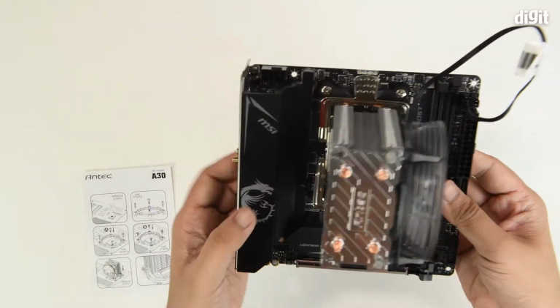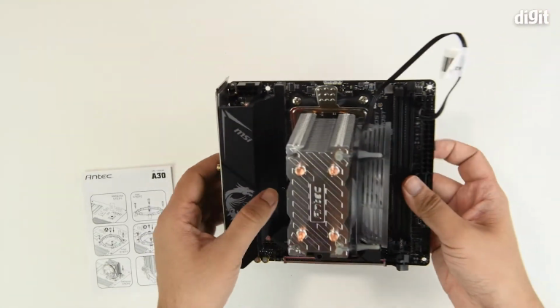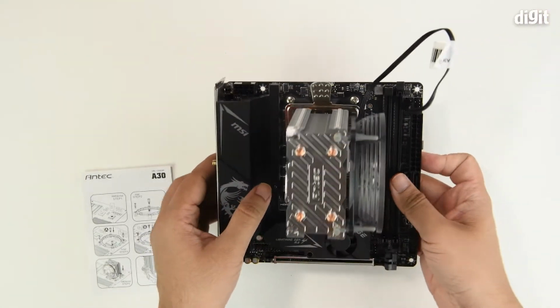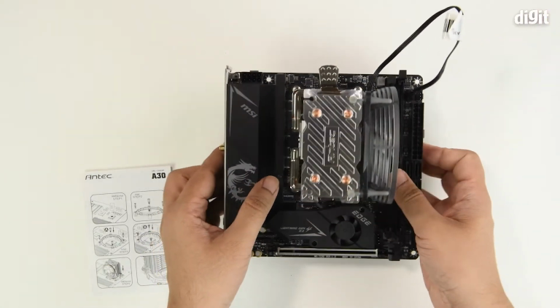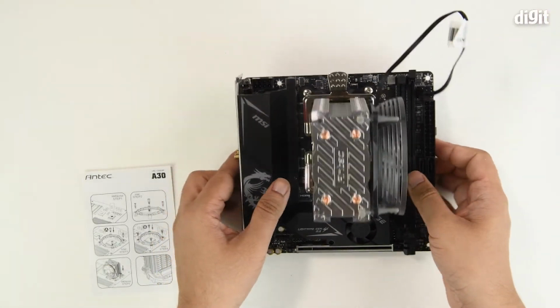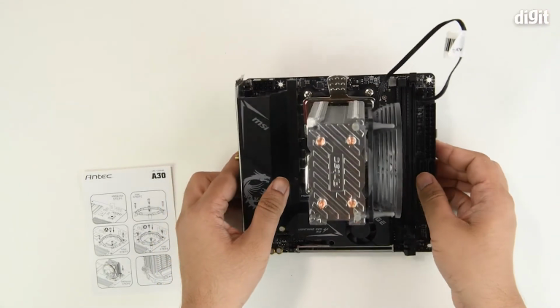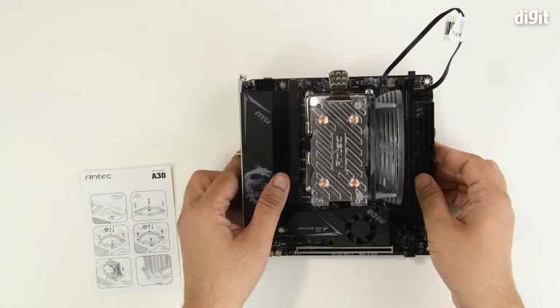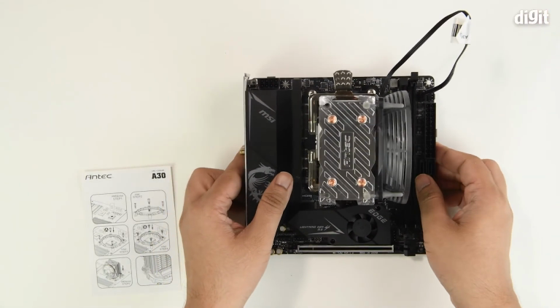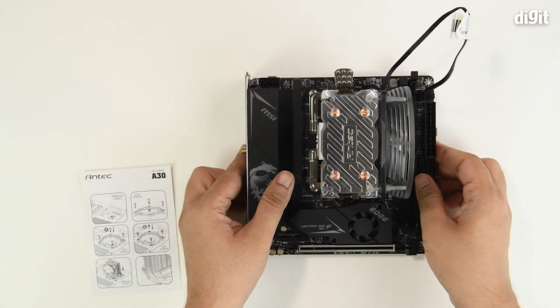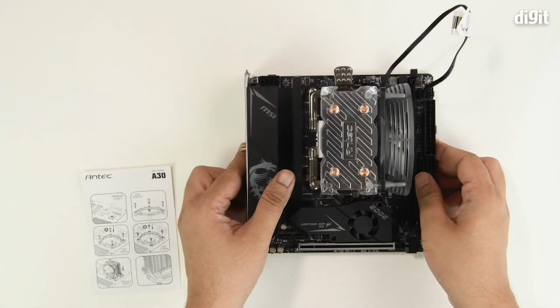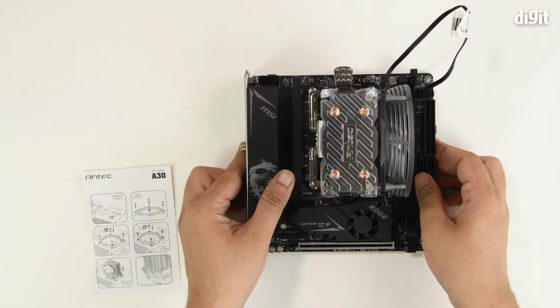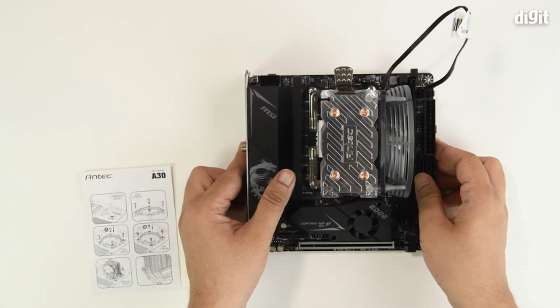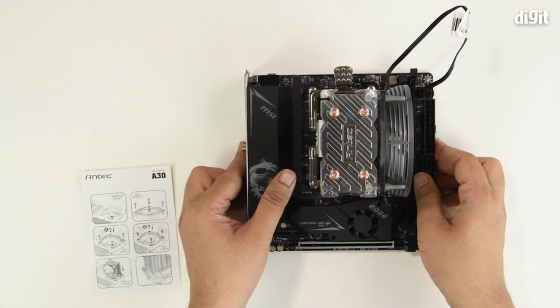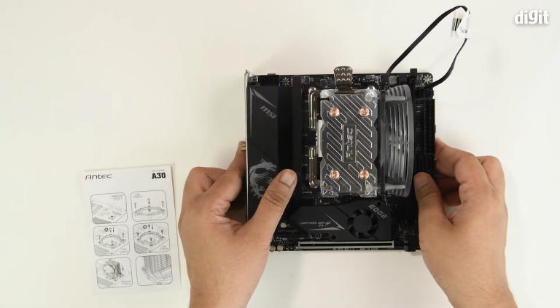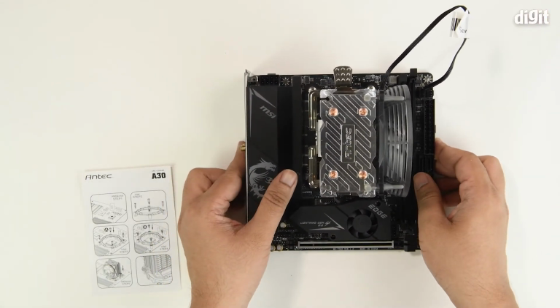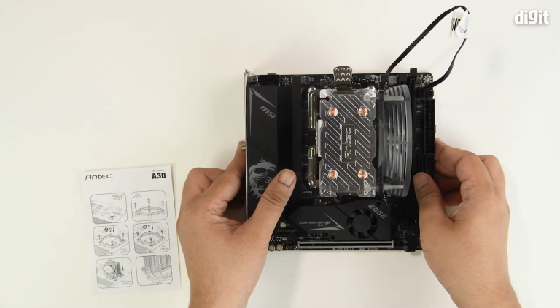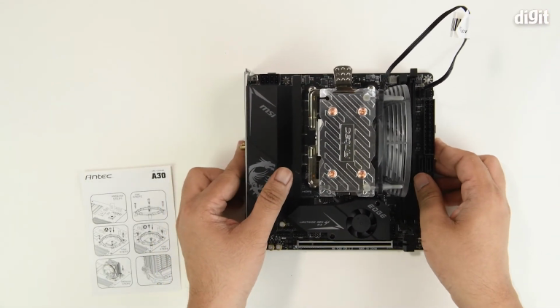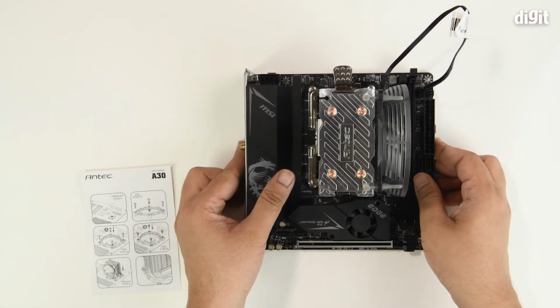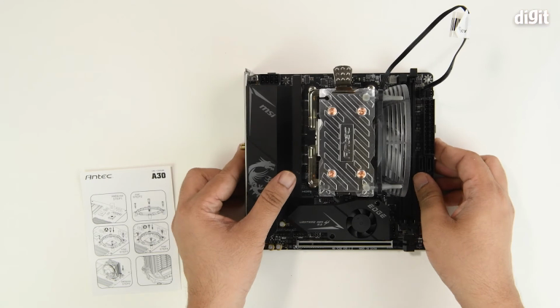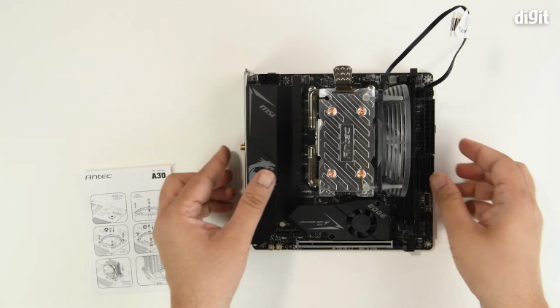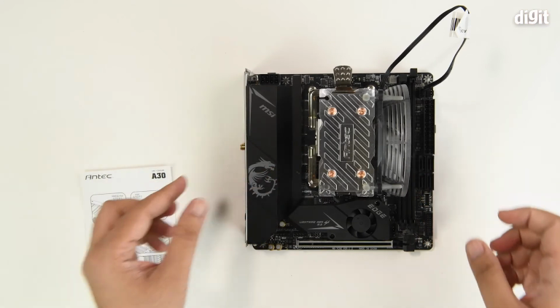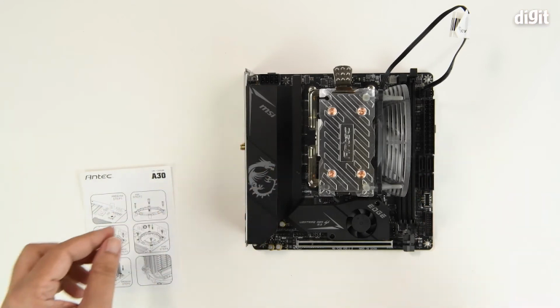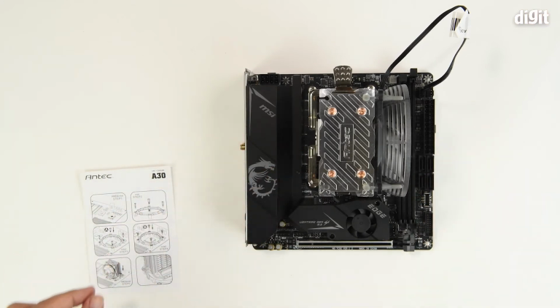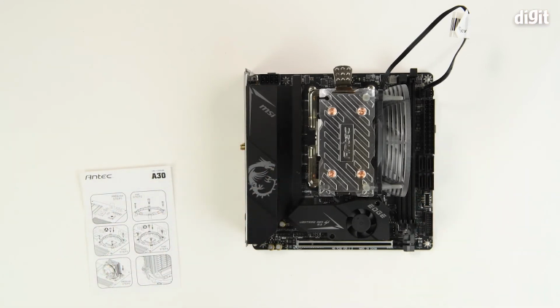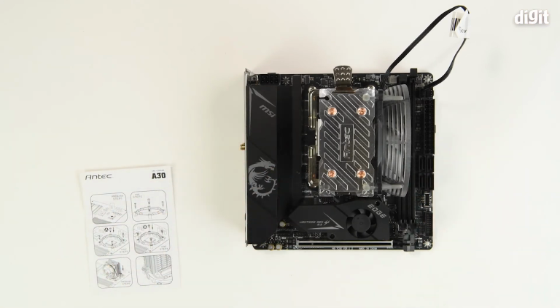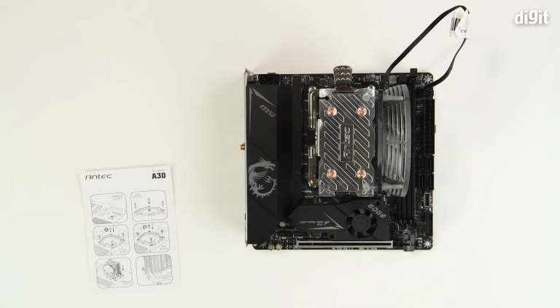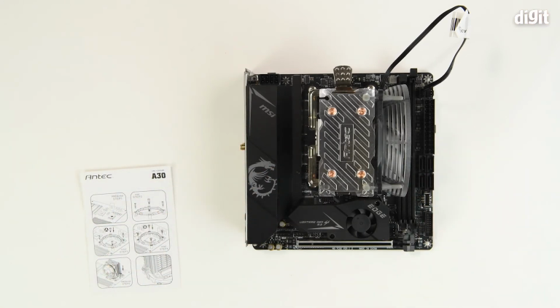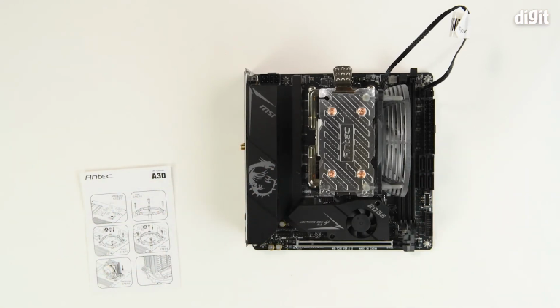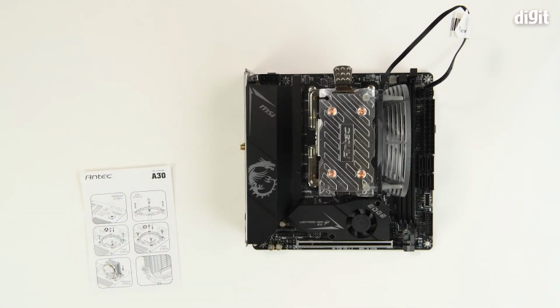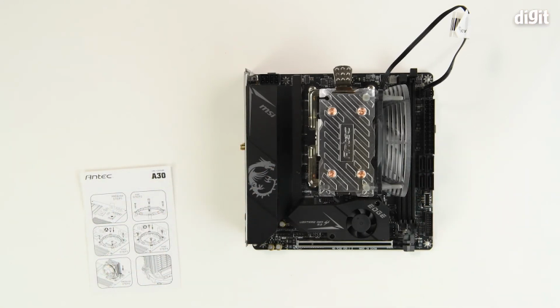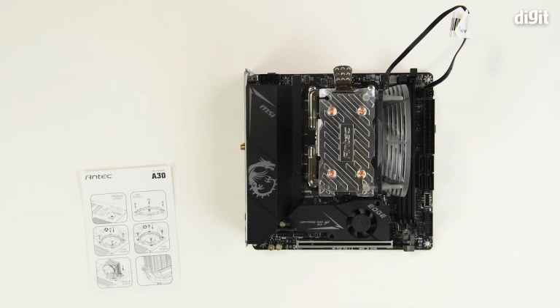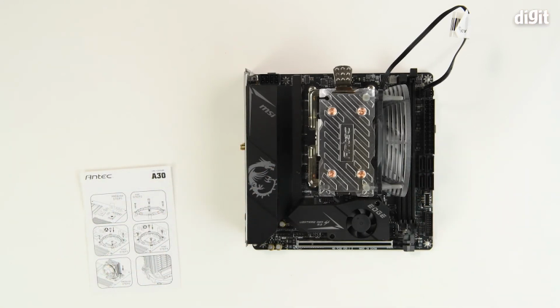That's how we mount the Antec A320 CPU cooler onto an AMD motherboard. Thank you for watching.